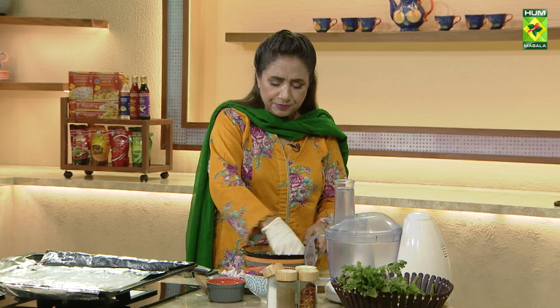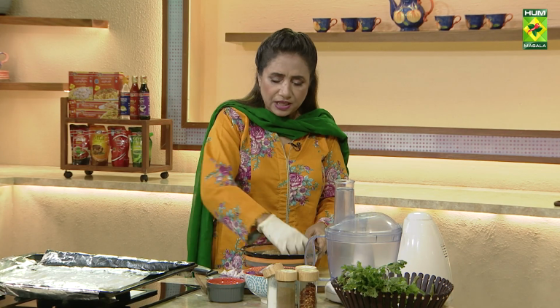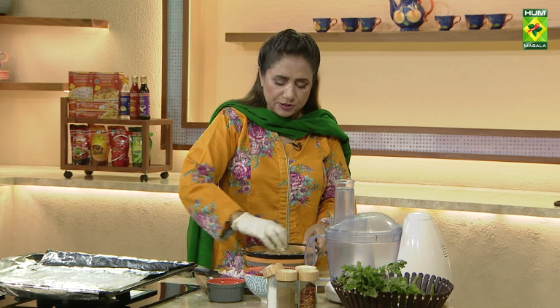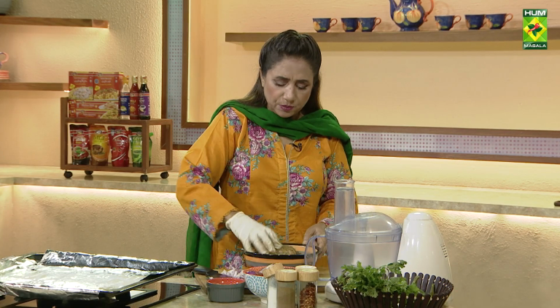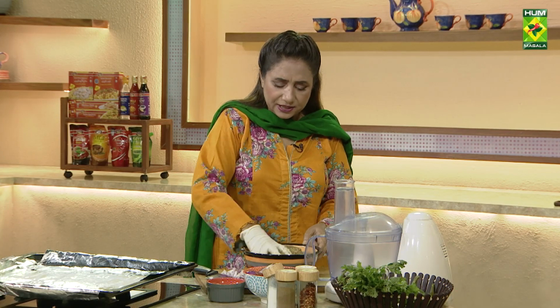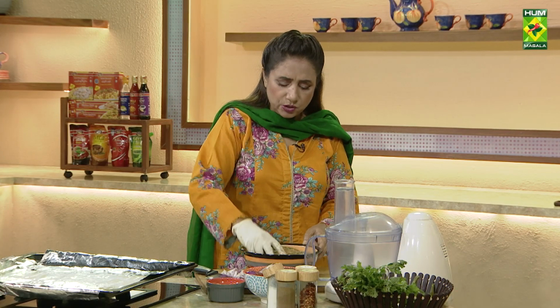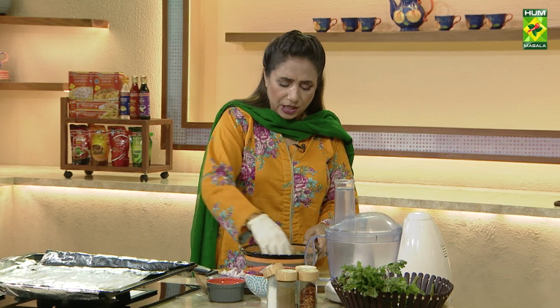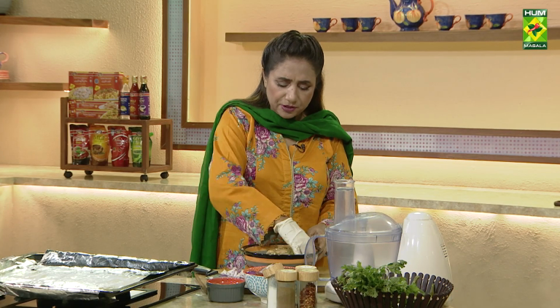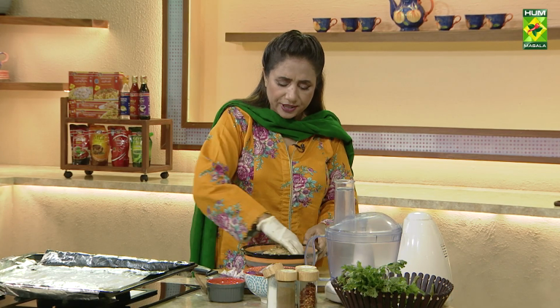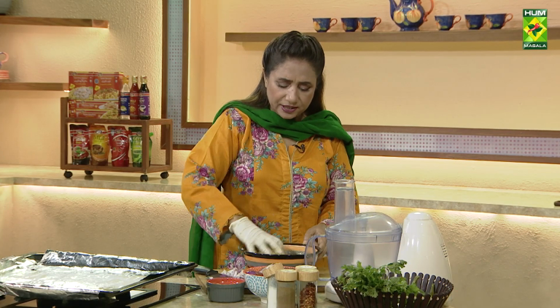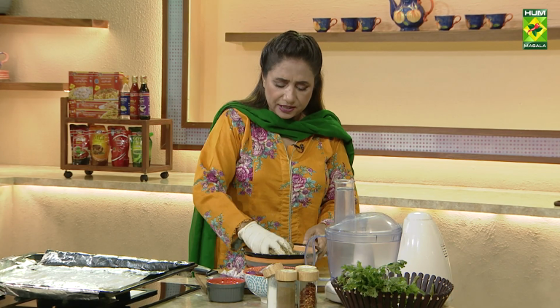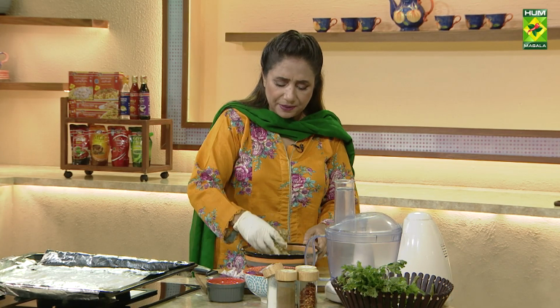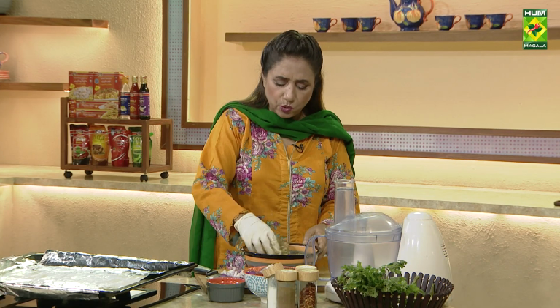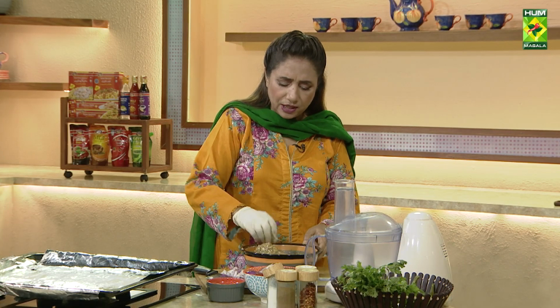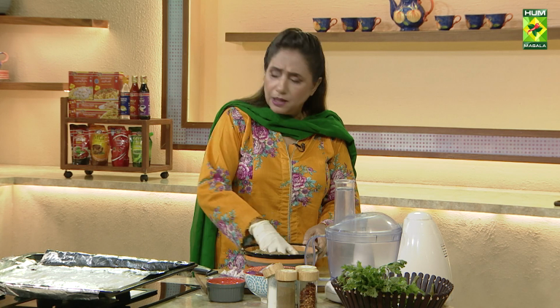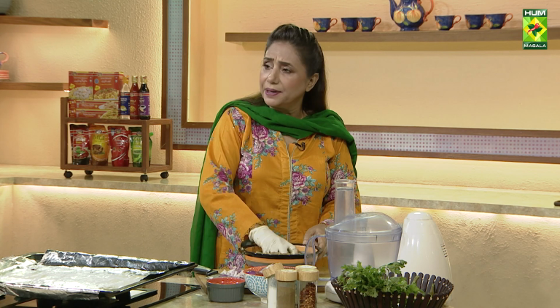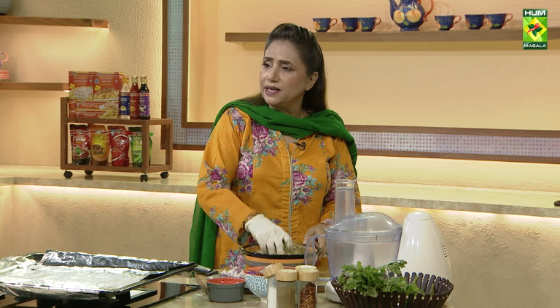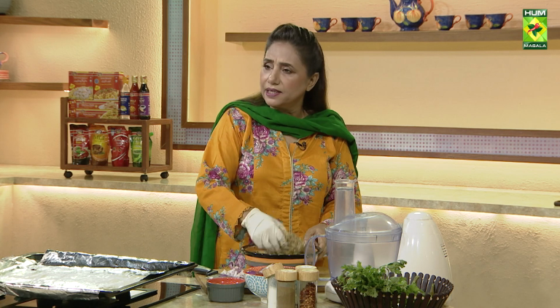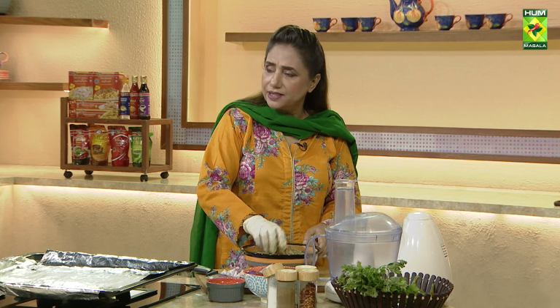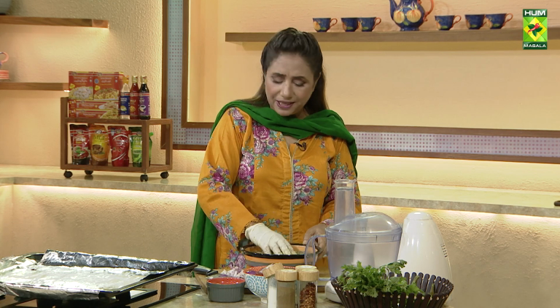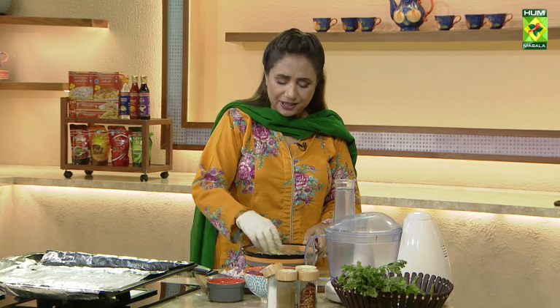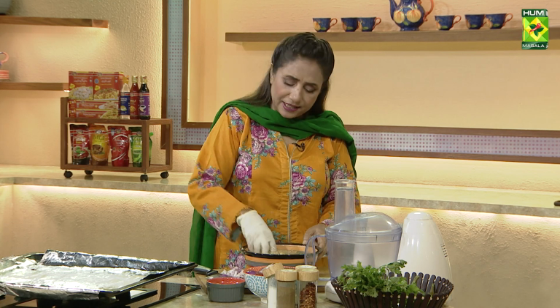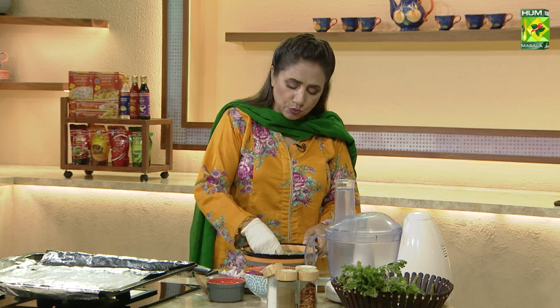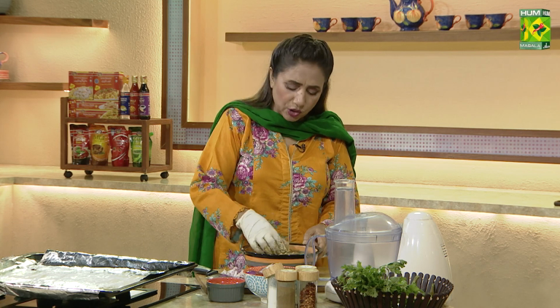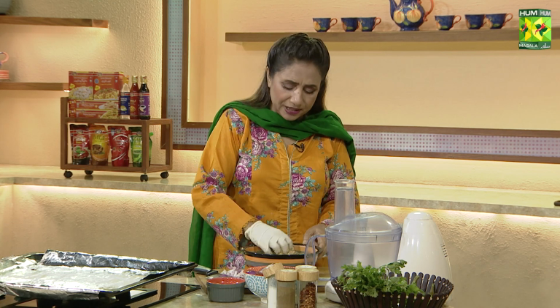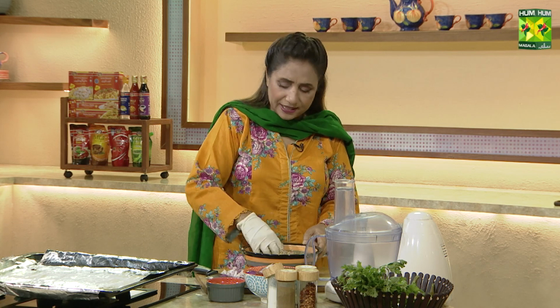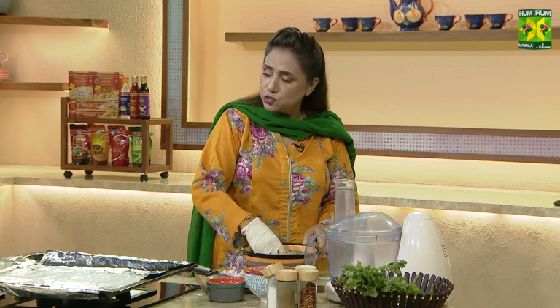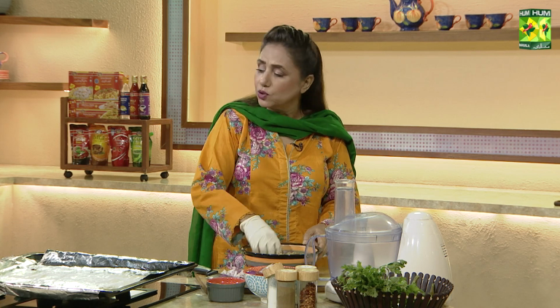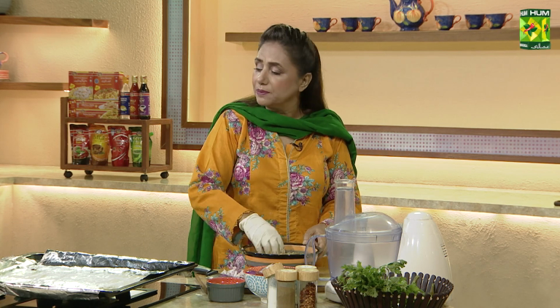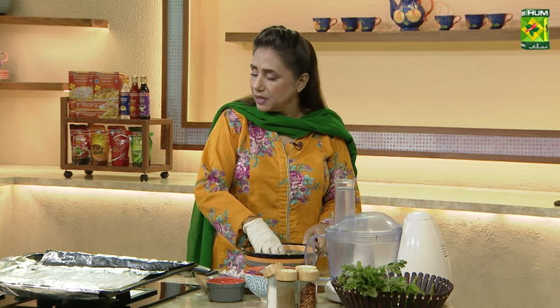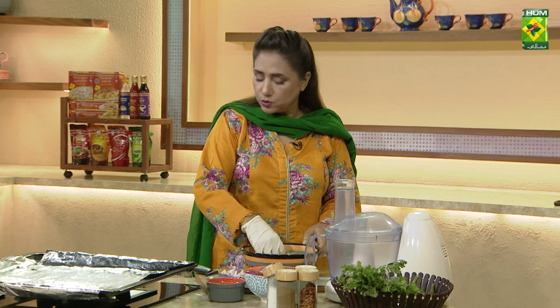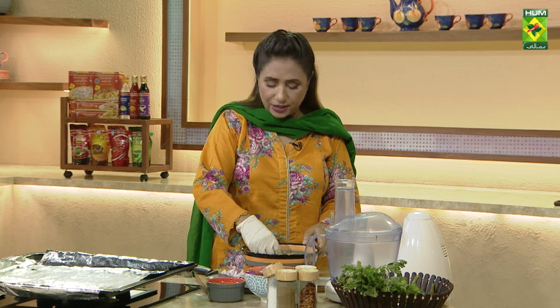Now I will put it in the tray. We will bake it in a great pan. We will give it smoke — I have put it in the smoke here.